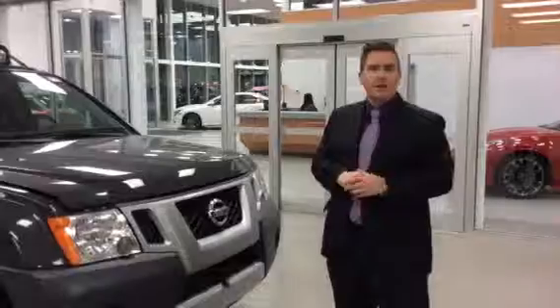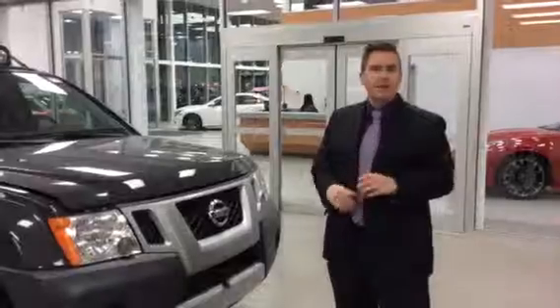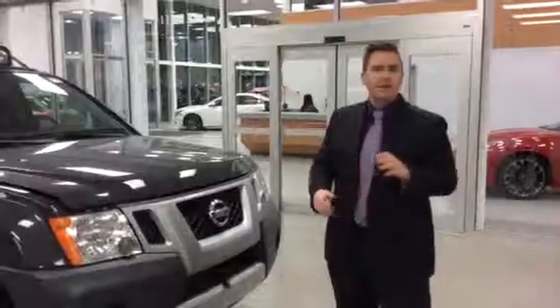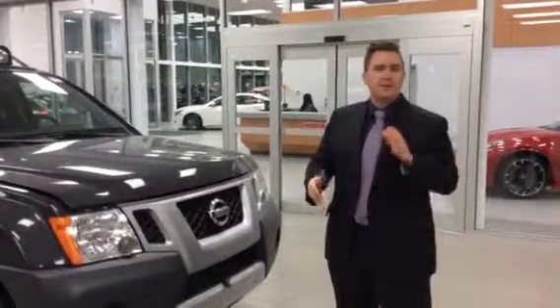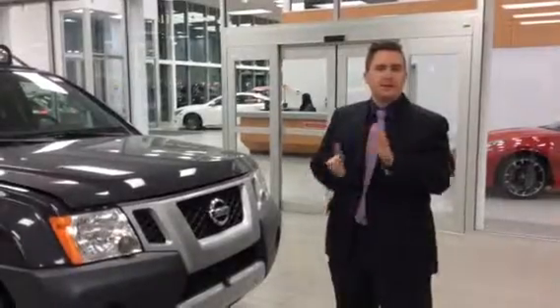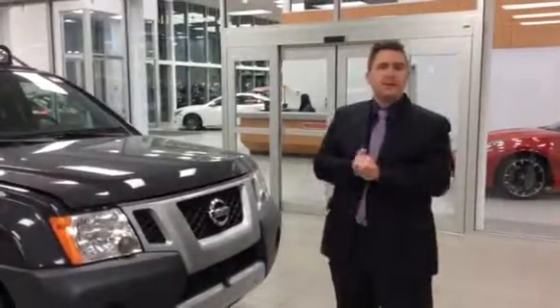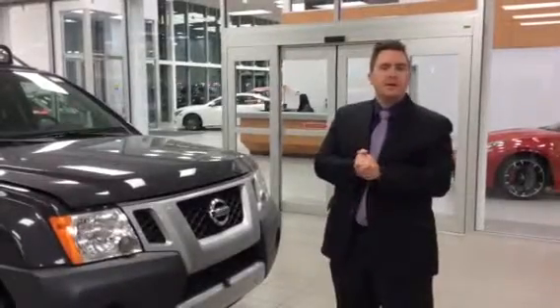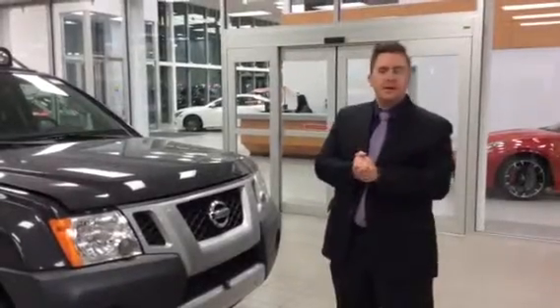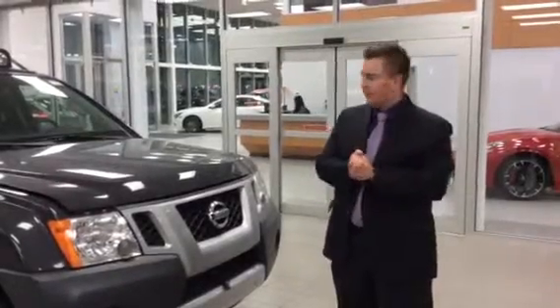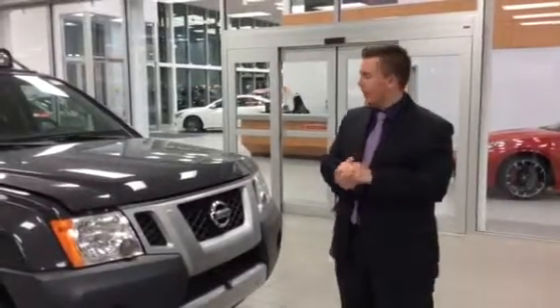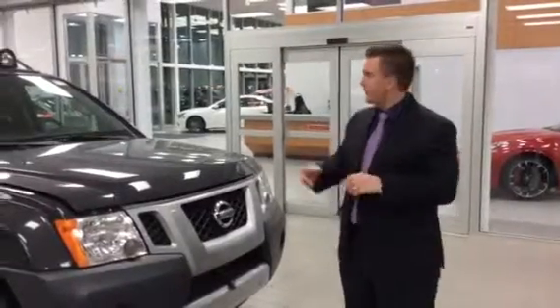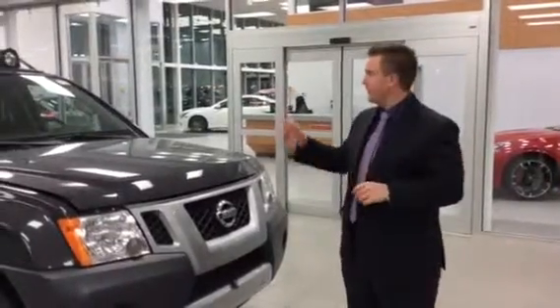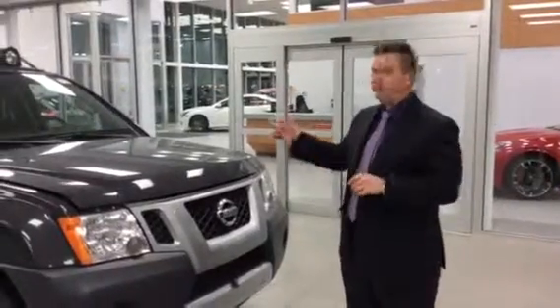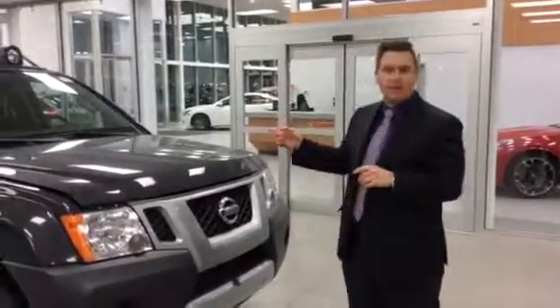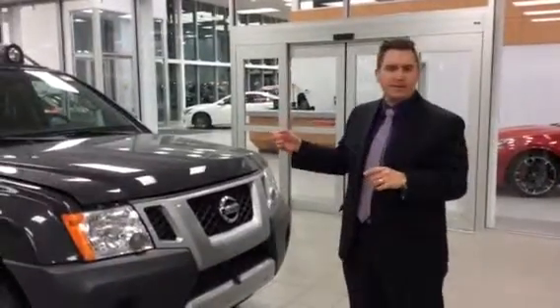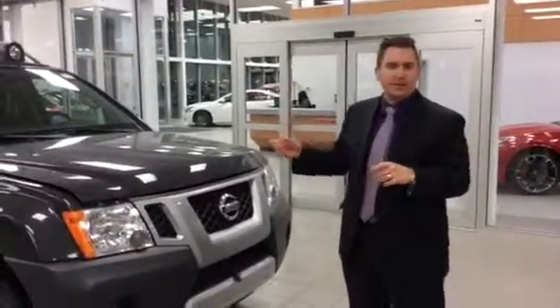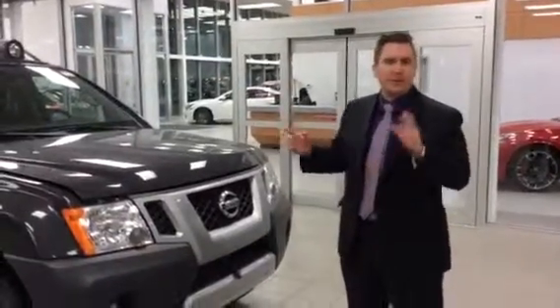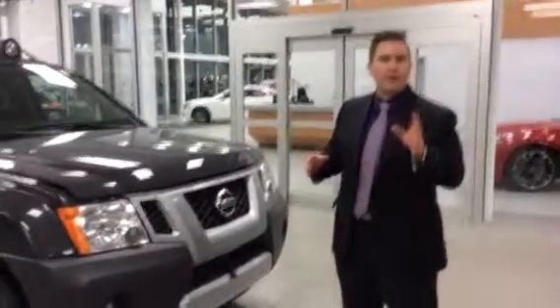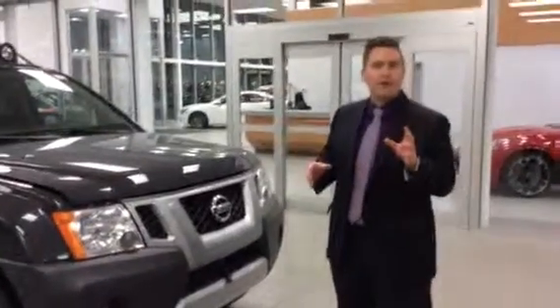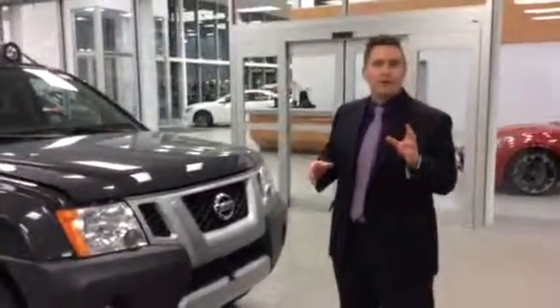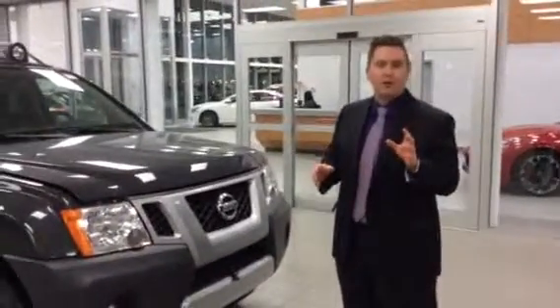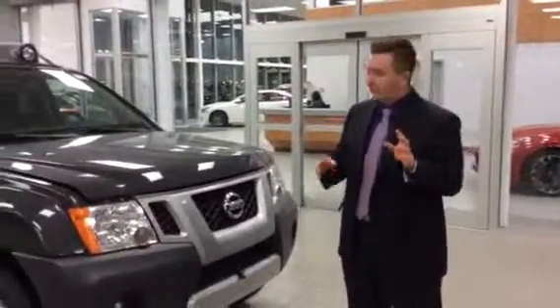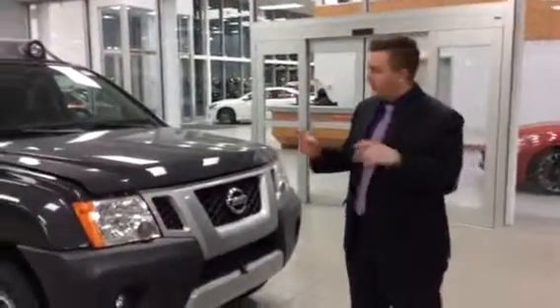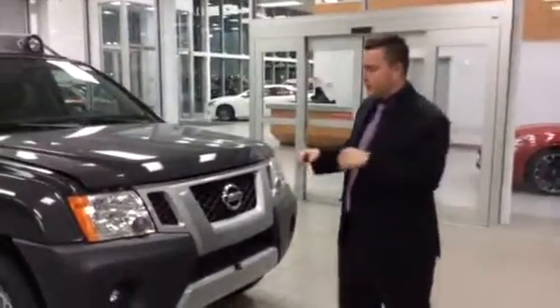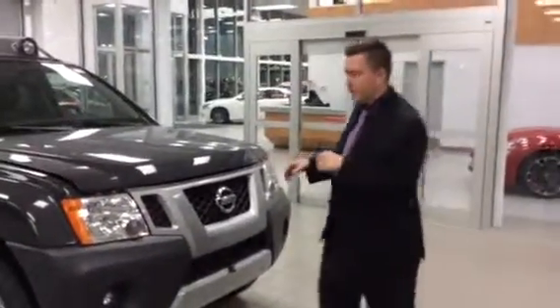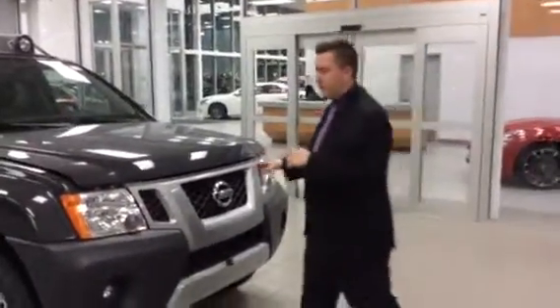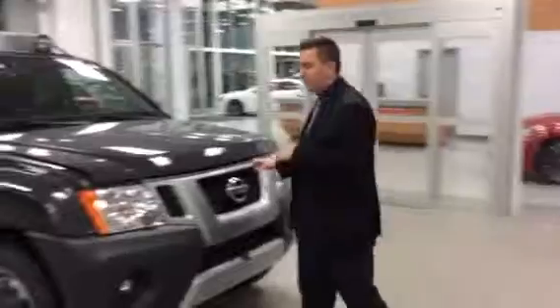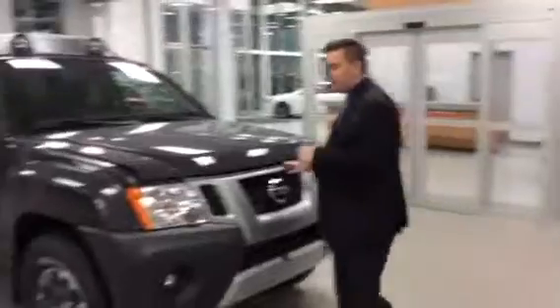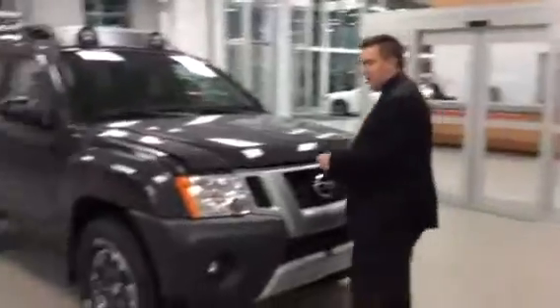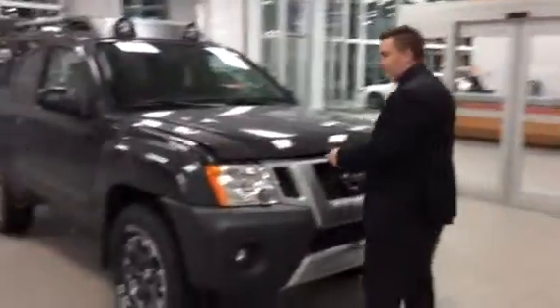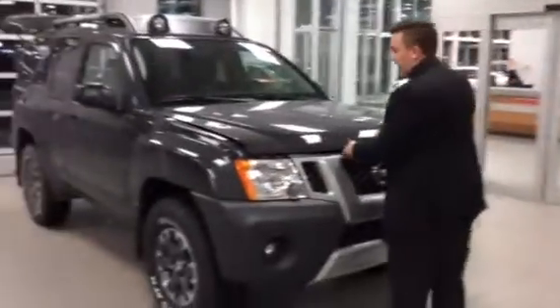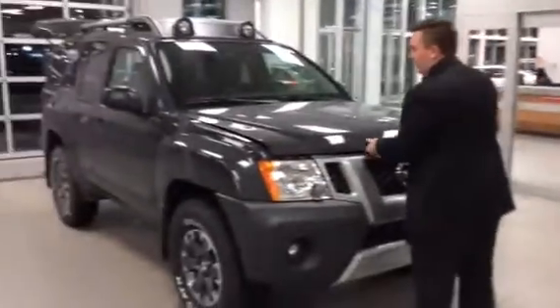Hey Mitch, it's Ethan. Thanks for getting in touch with us on this Xterra. I know you have one of your own, so I'm just going to give you a nice quick little video.